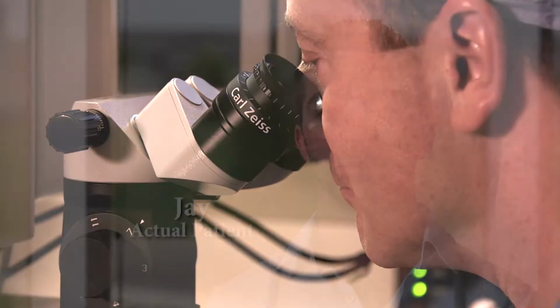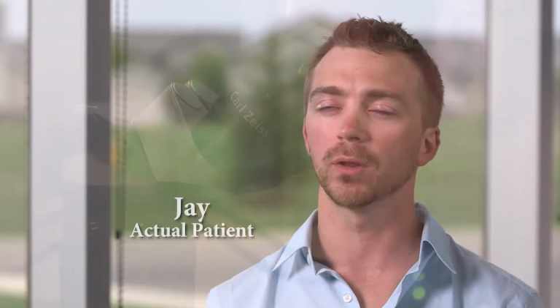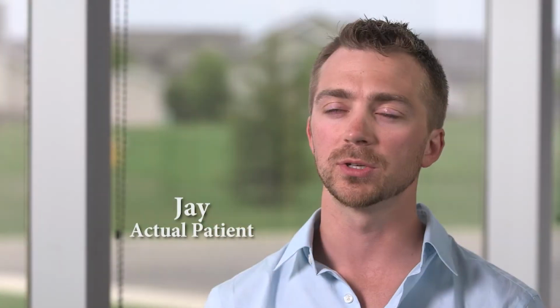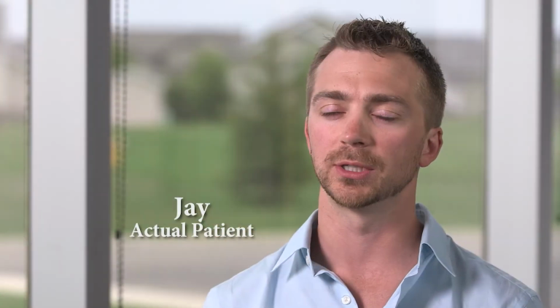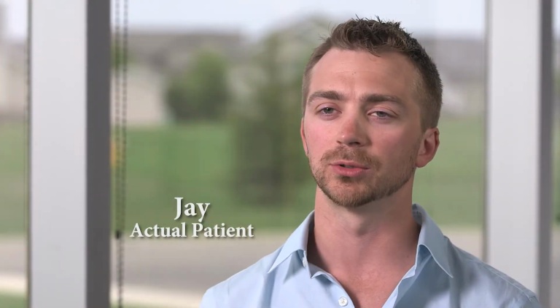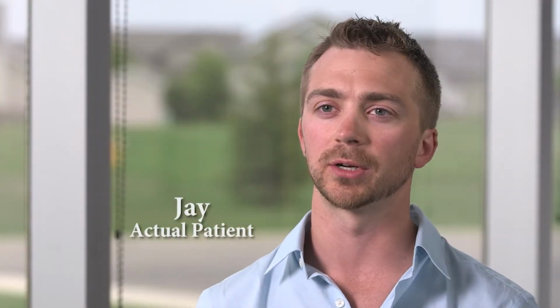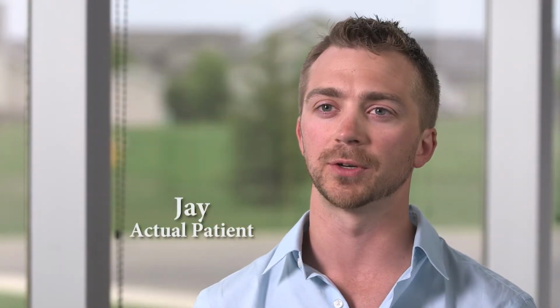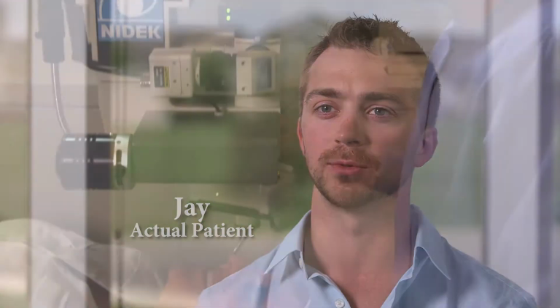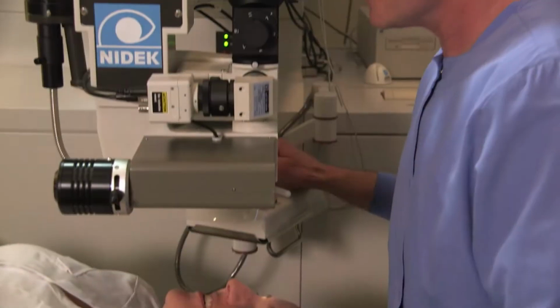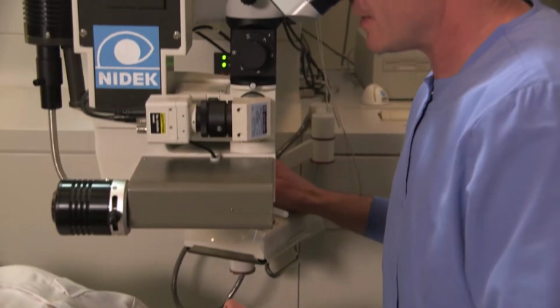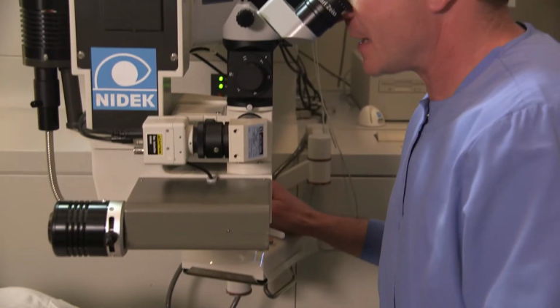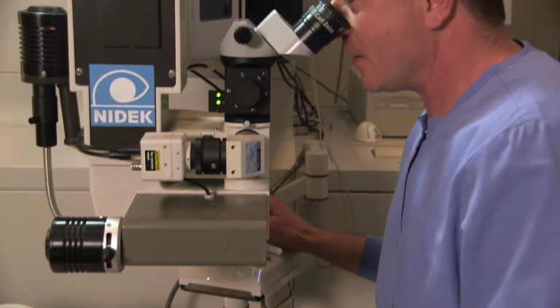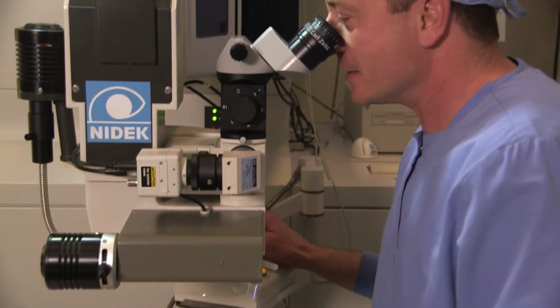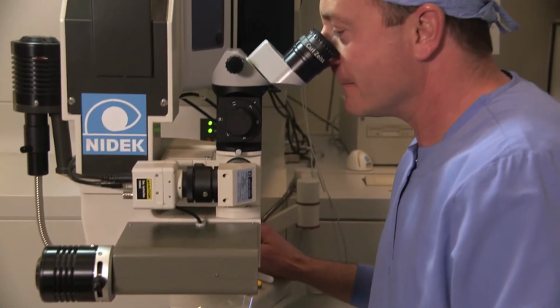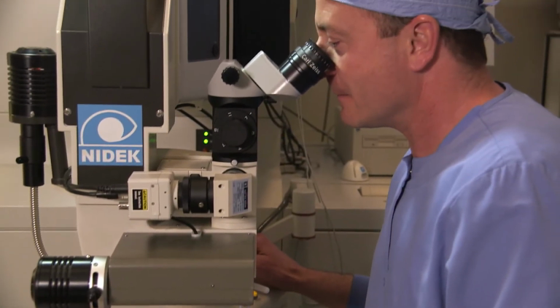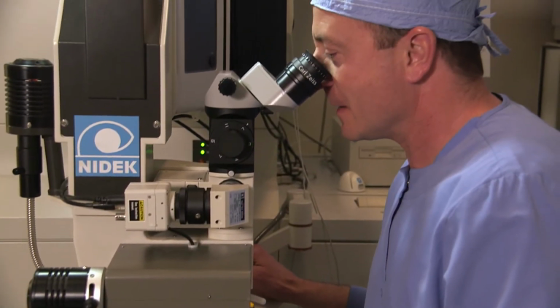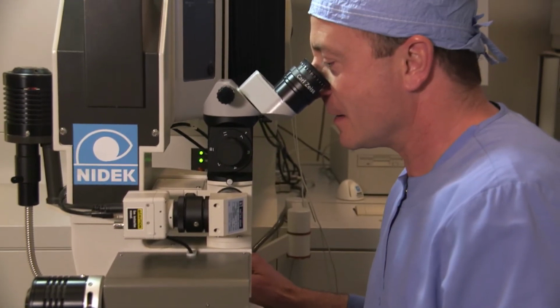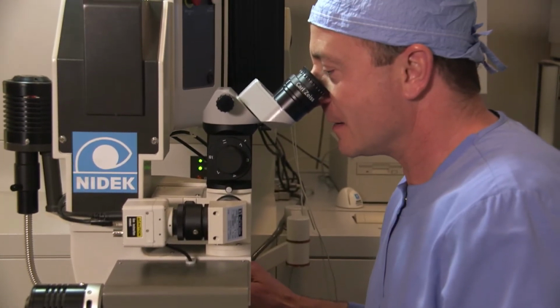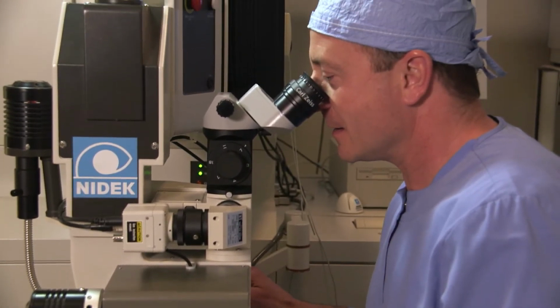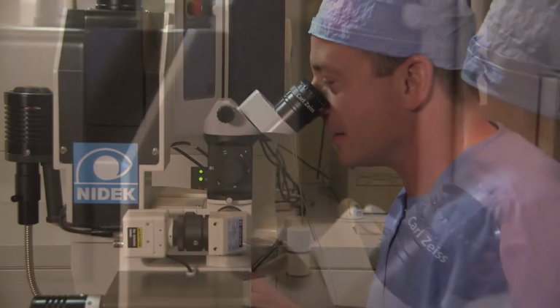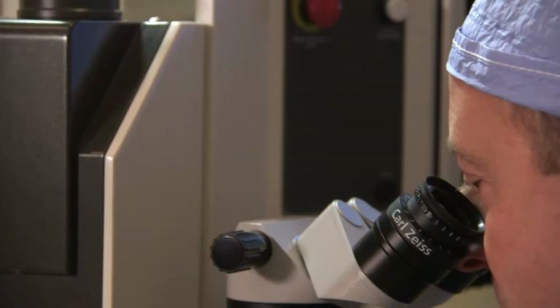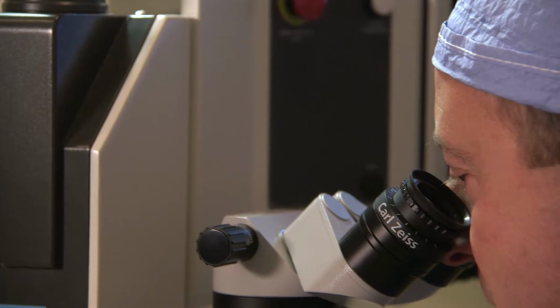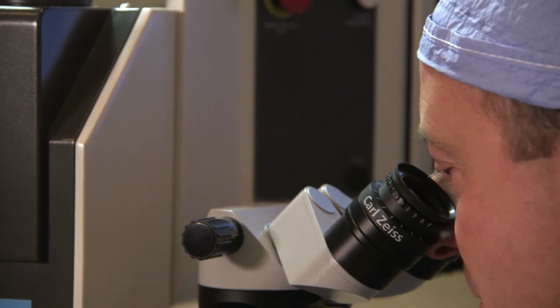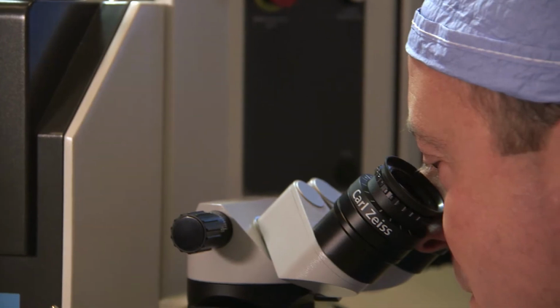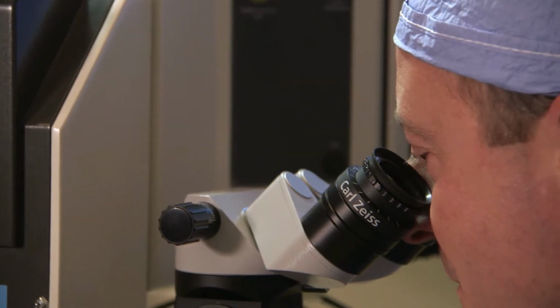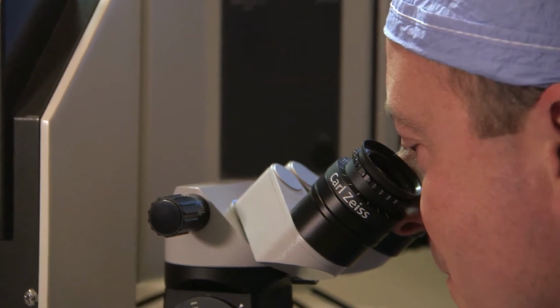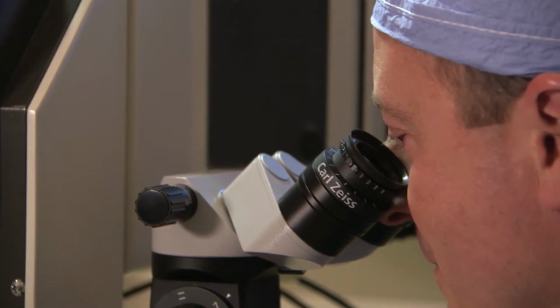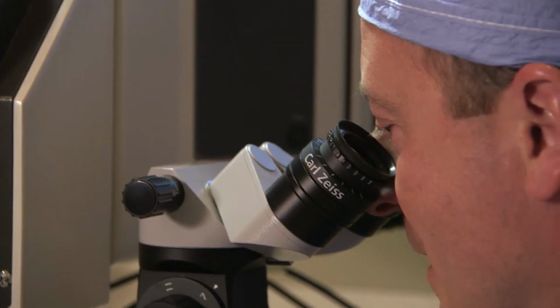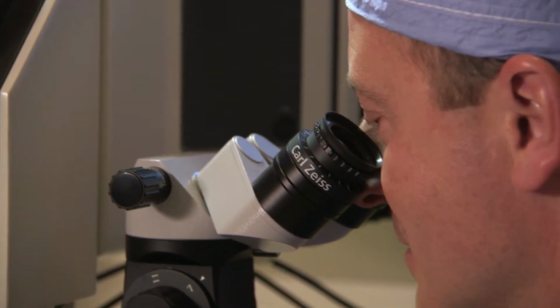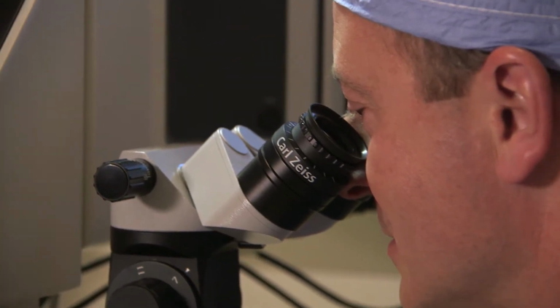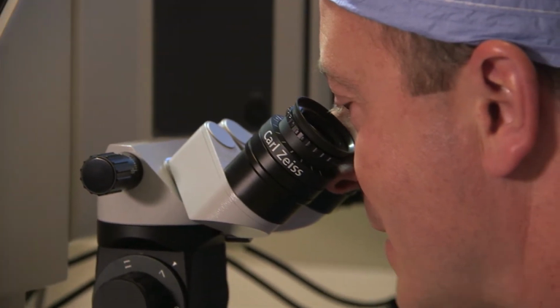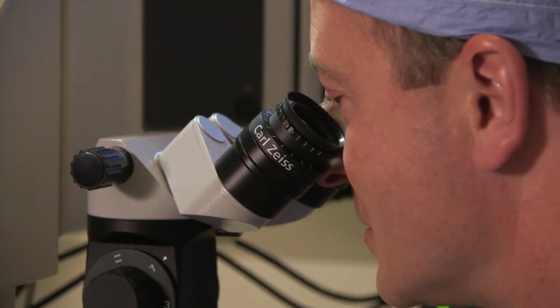One of the reasons I chose Dr. Fisher was really based on volume. He'd already performed hundreds — albeit thousands — of surgeries, and that was a confidence builder for me.